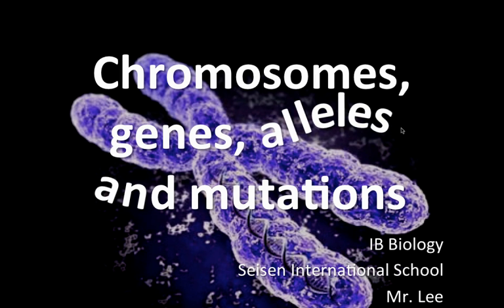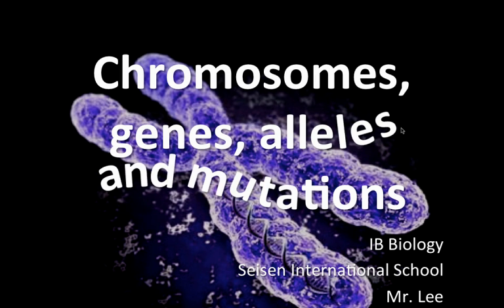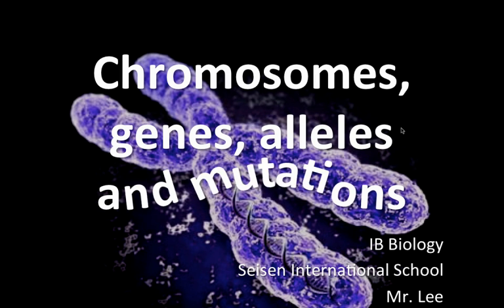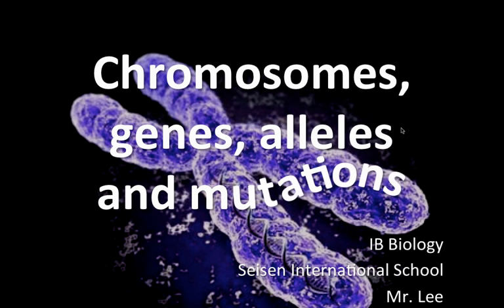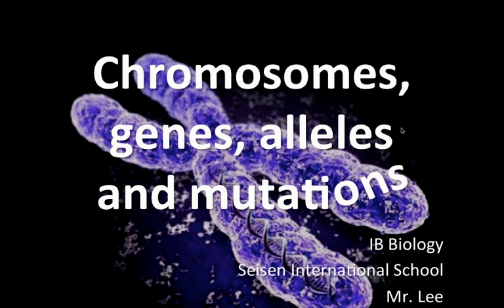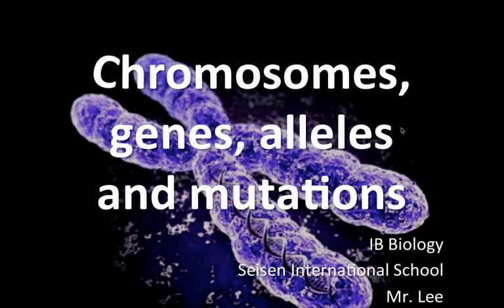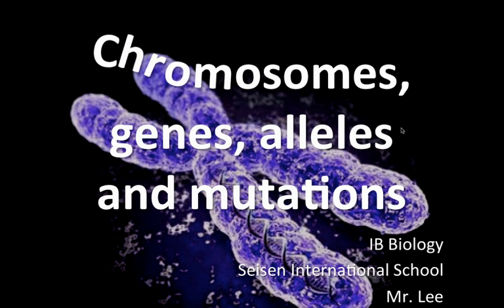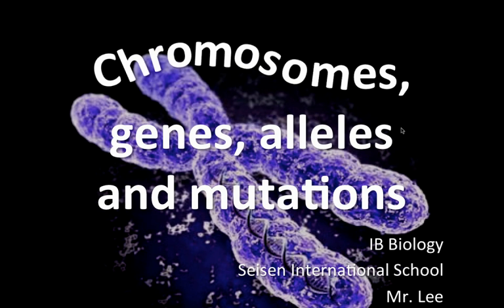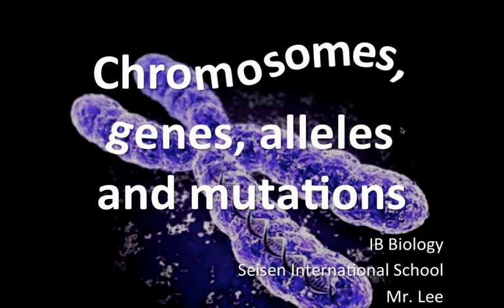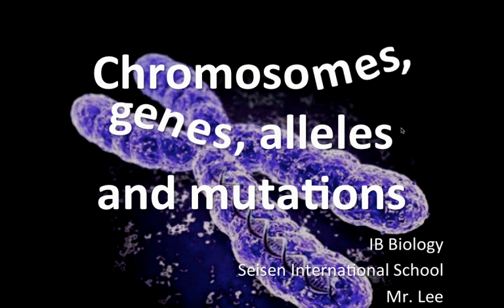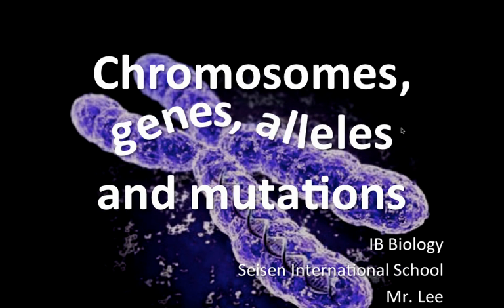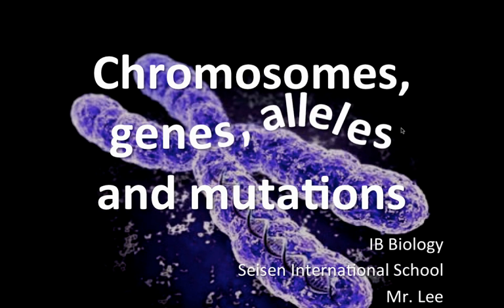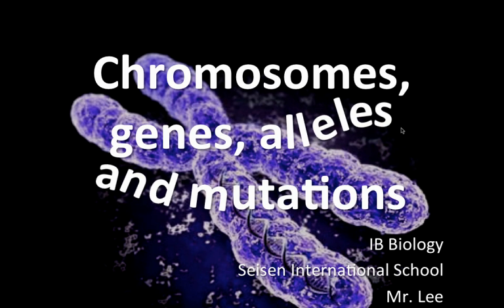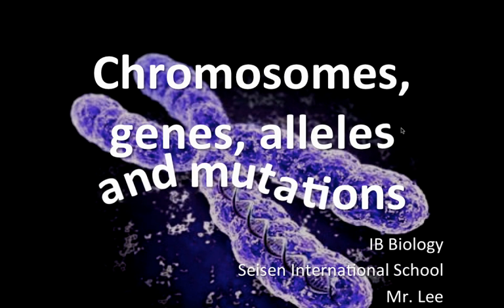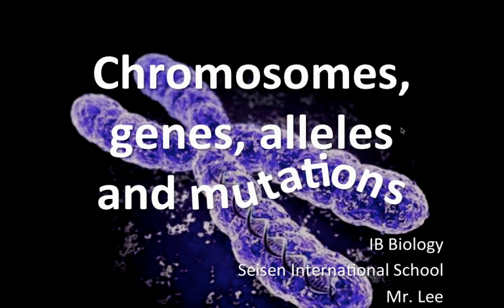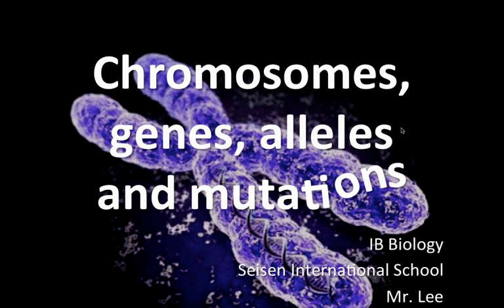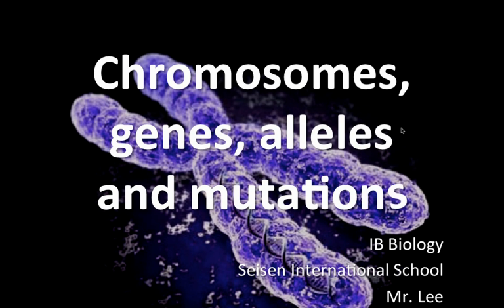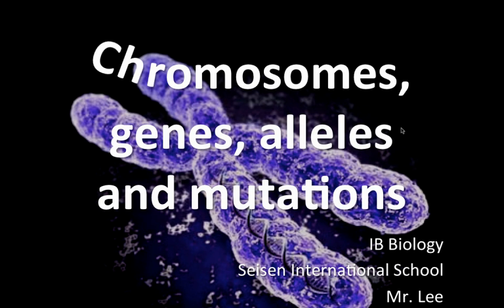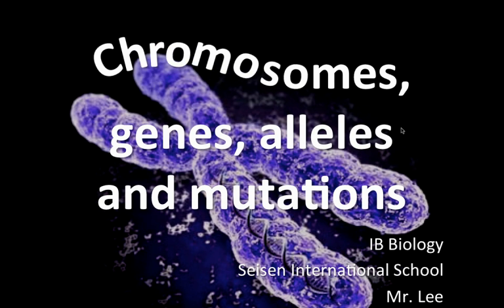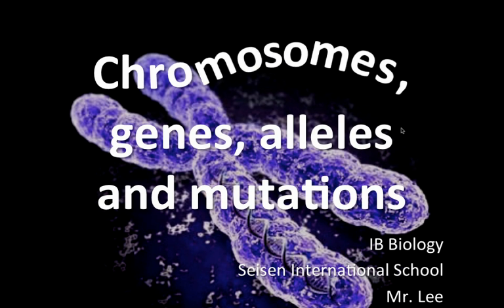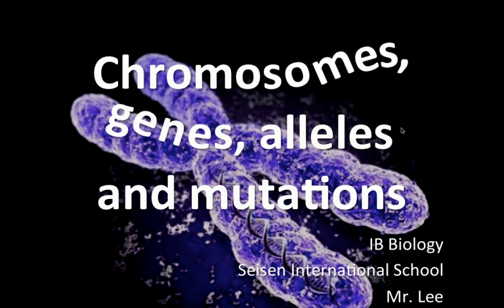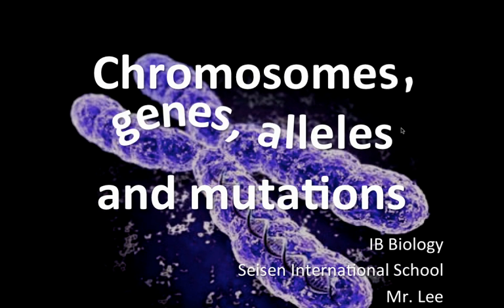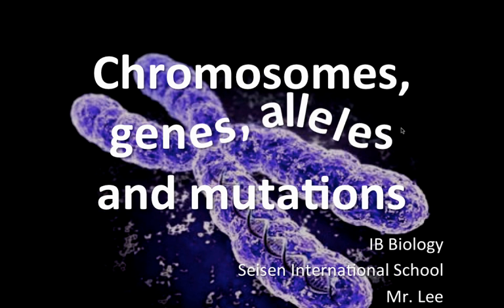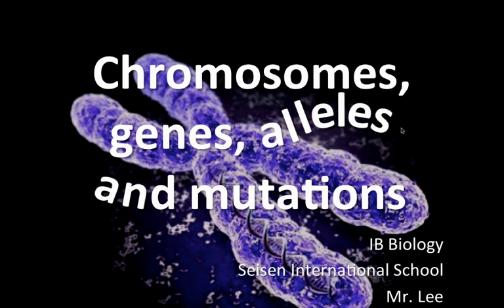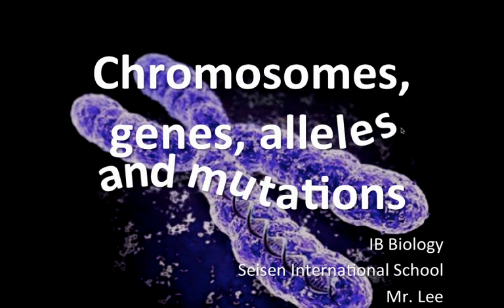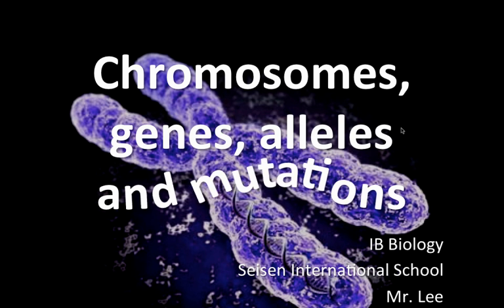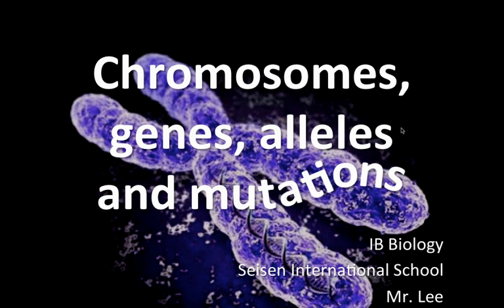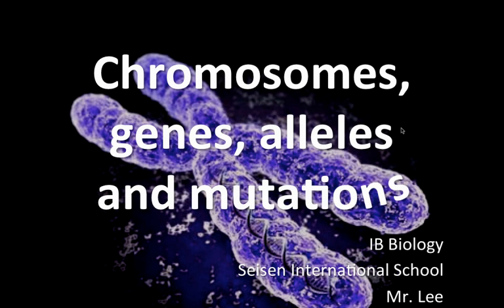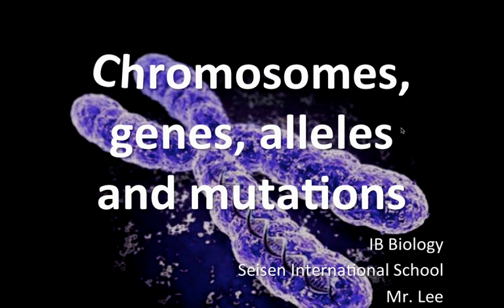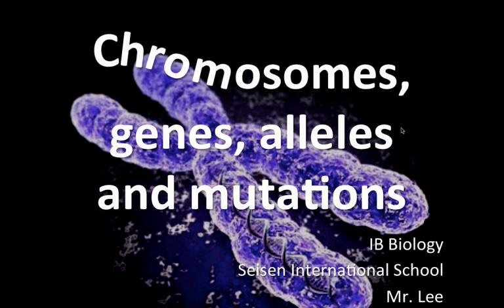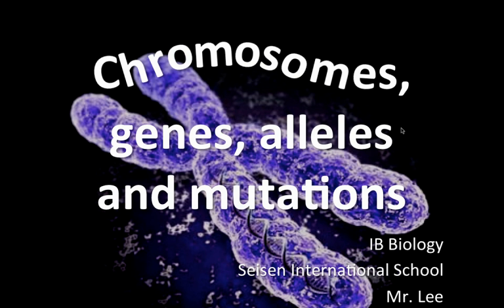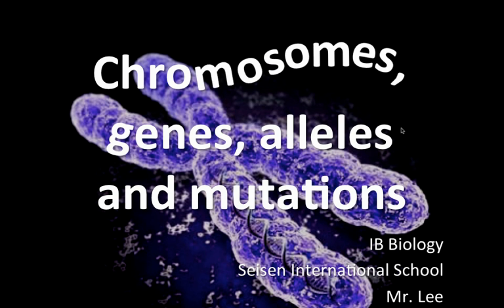We're going to go ahead and take a look at chromosomes, genes, alleles, and mutations as an introduction to genetics.